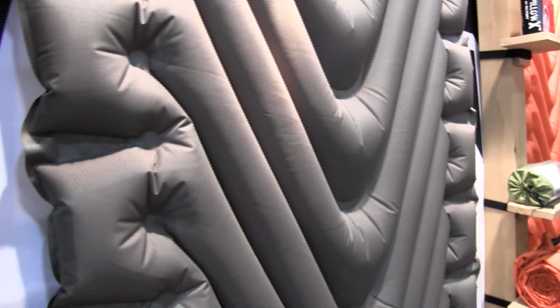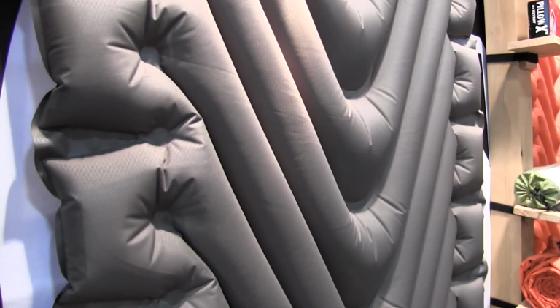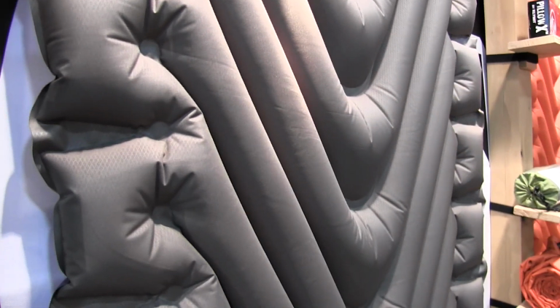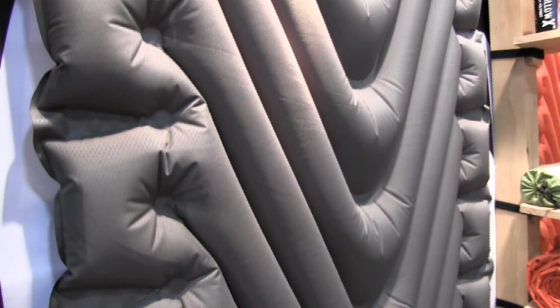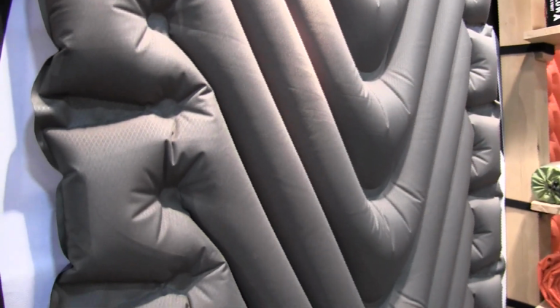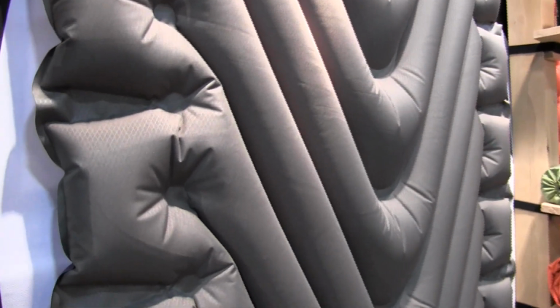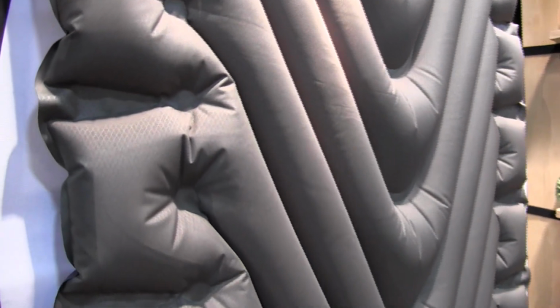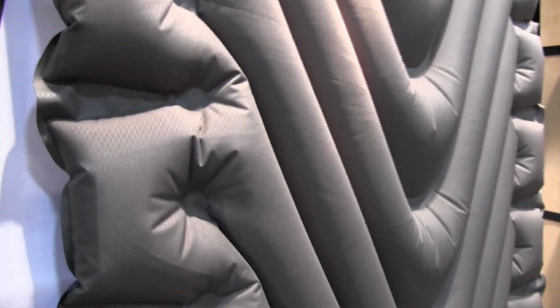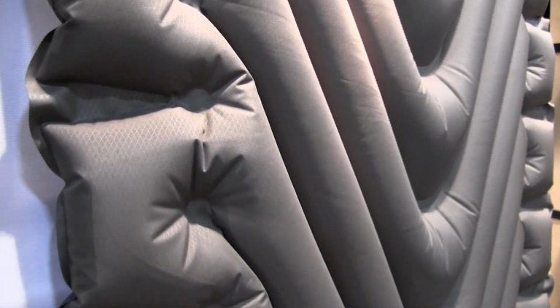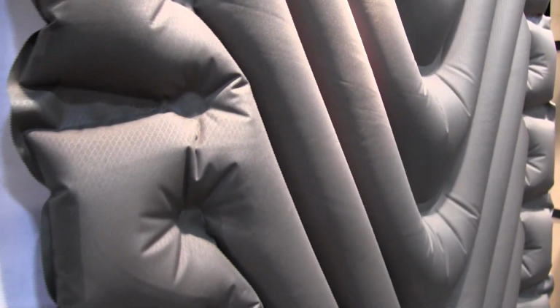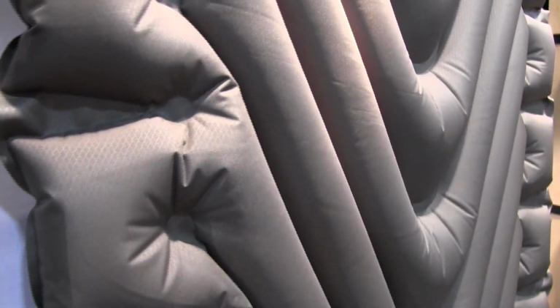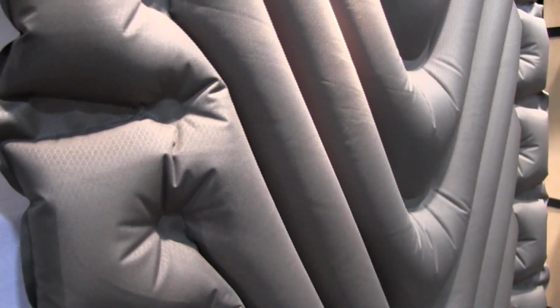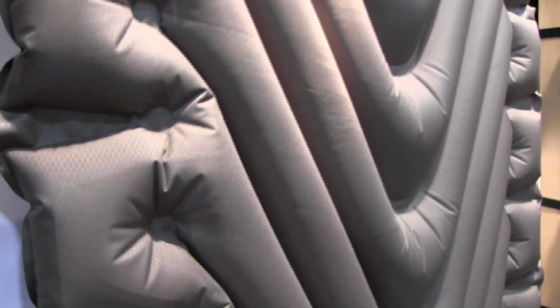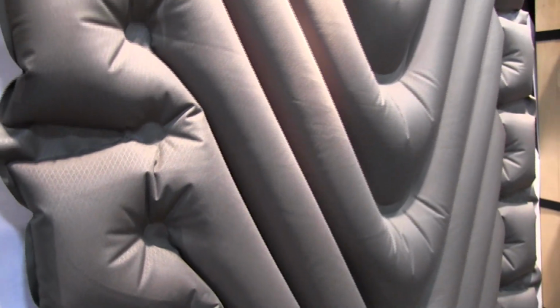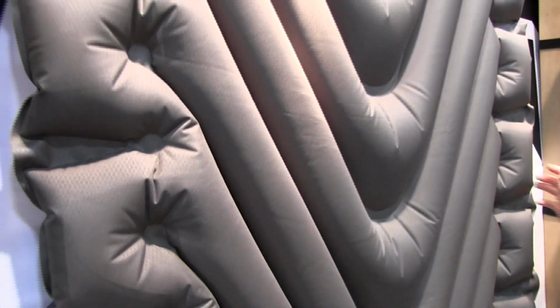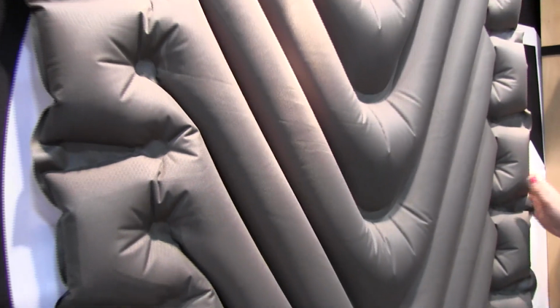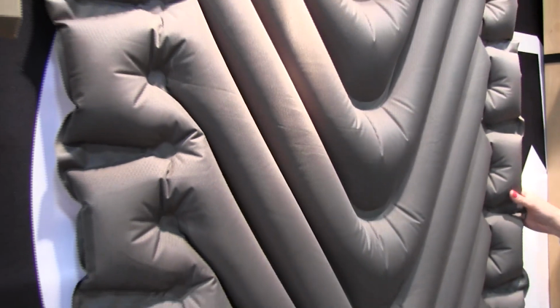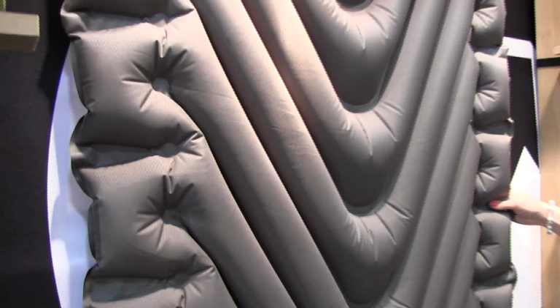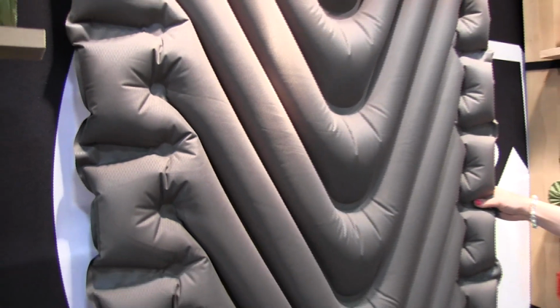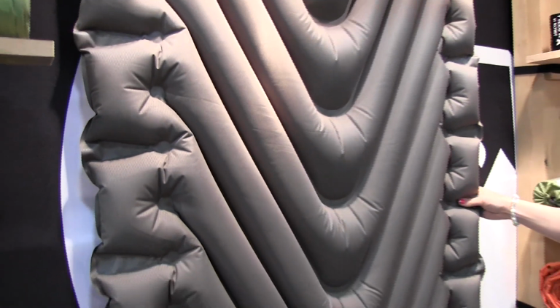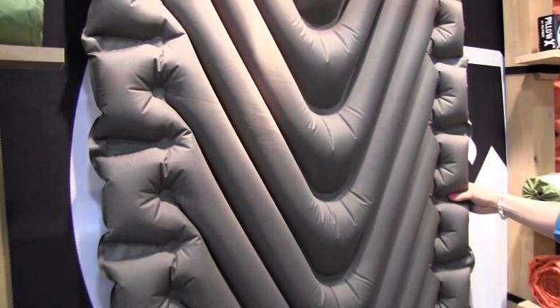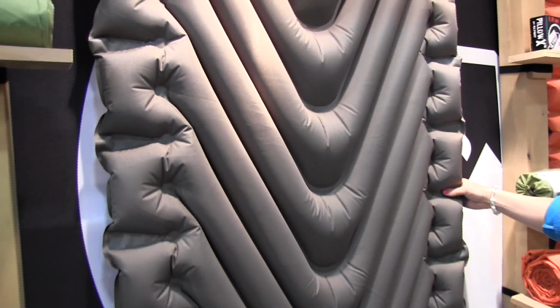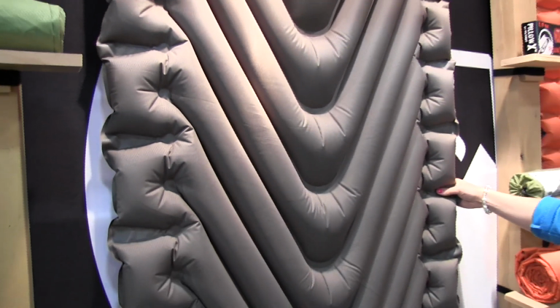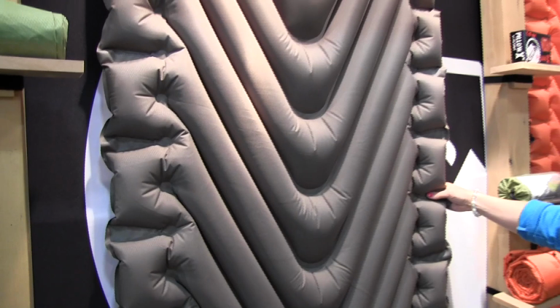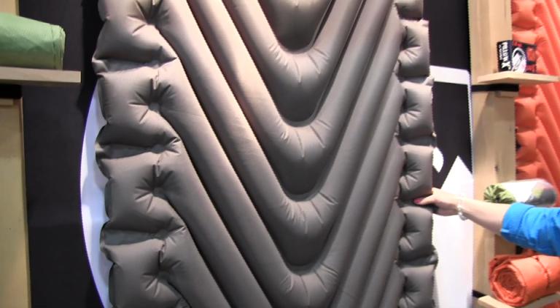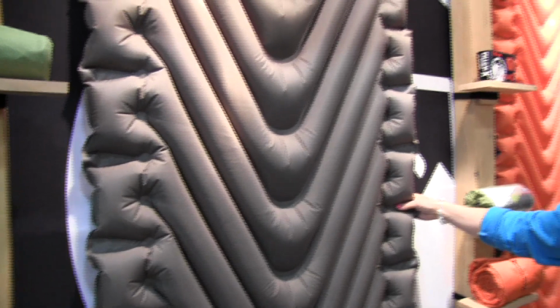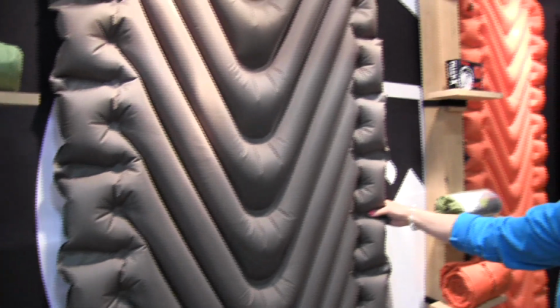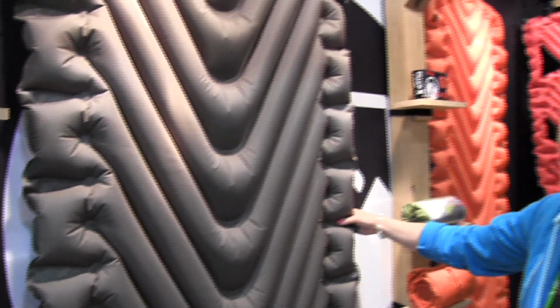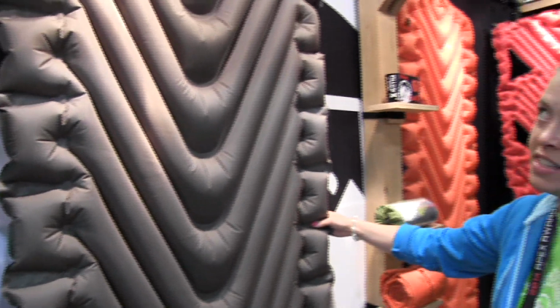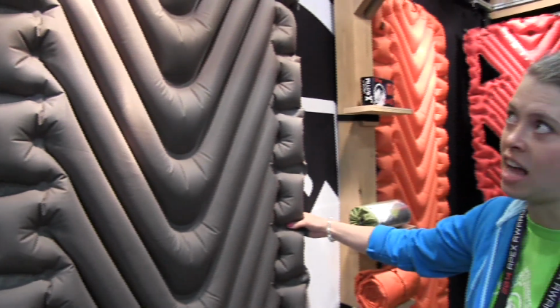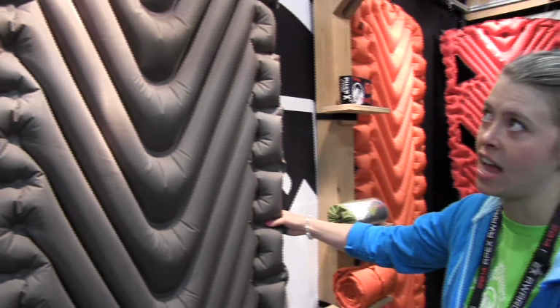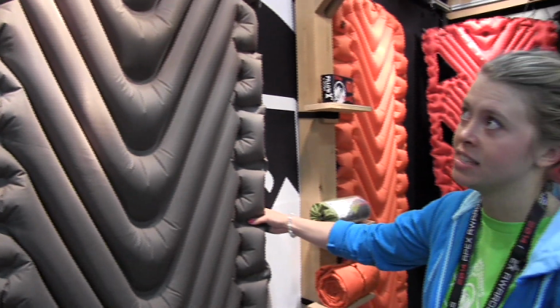It weighs in at 26.2 ounces, so it's competing head-to-head in size with pads half of its size.